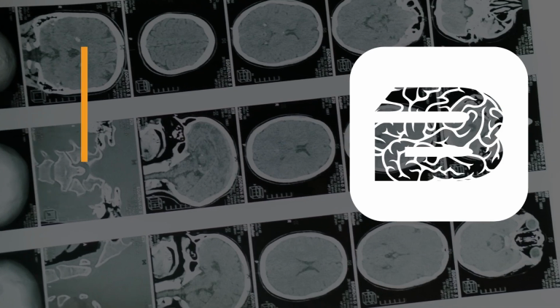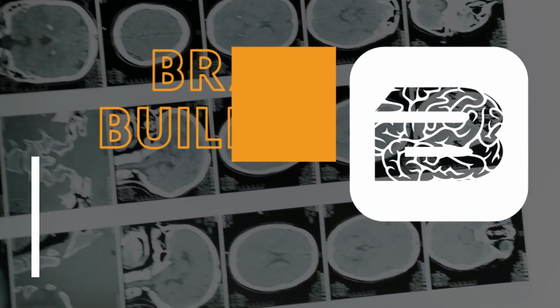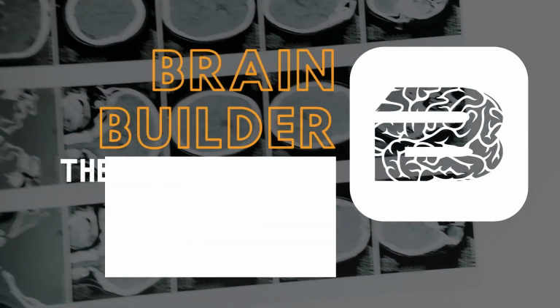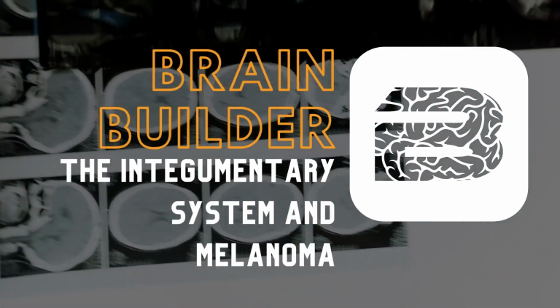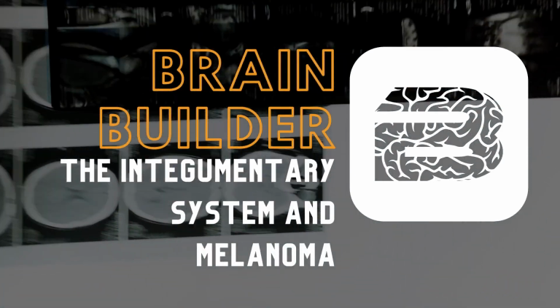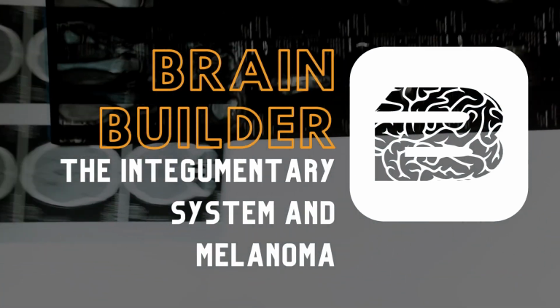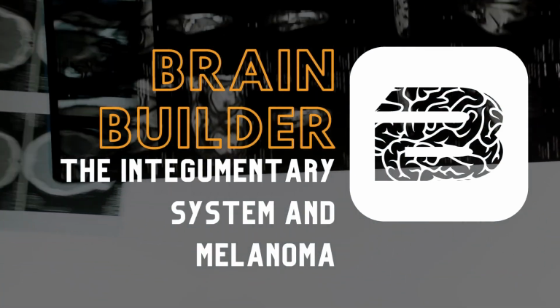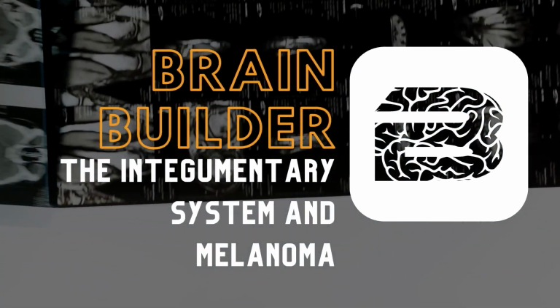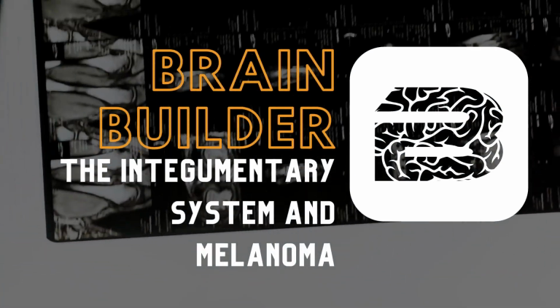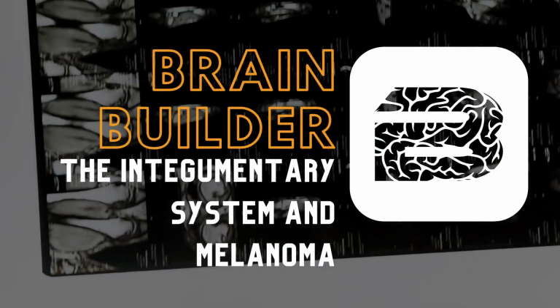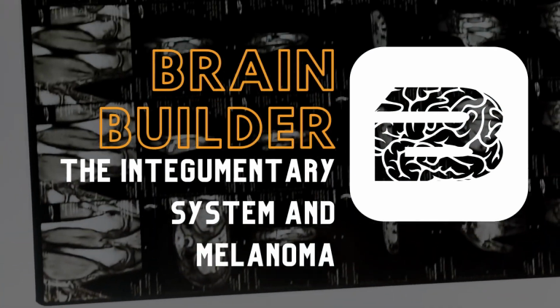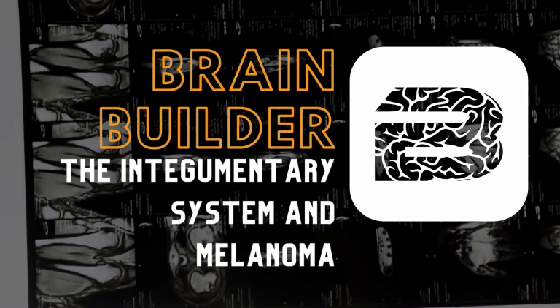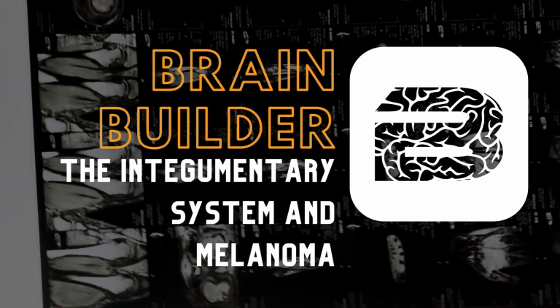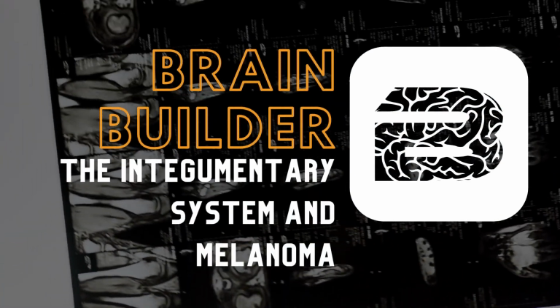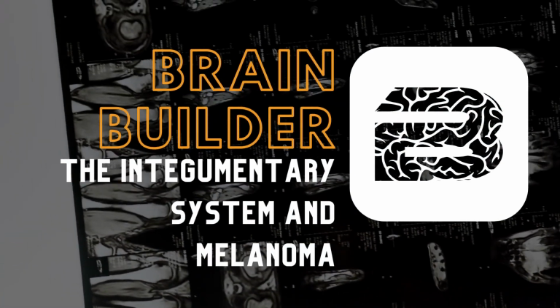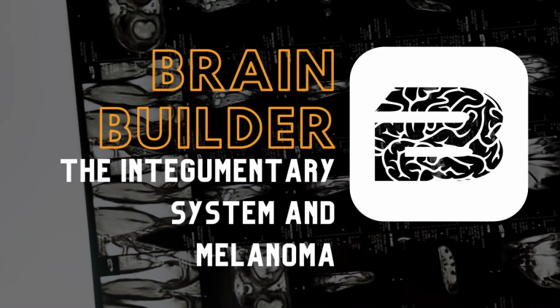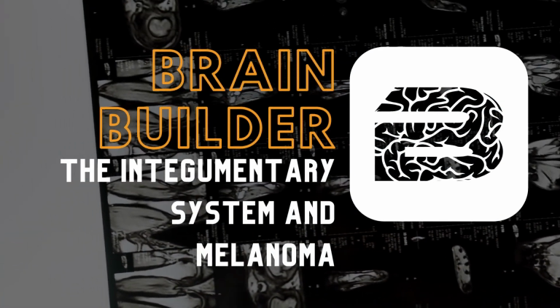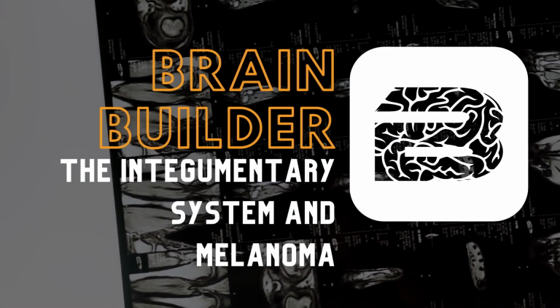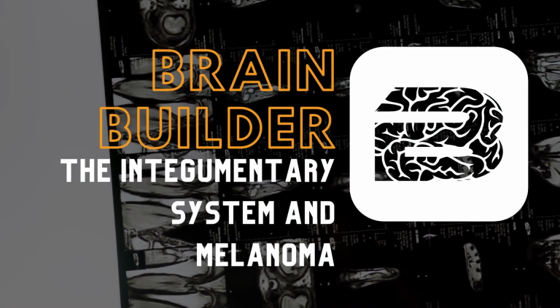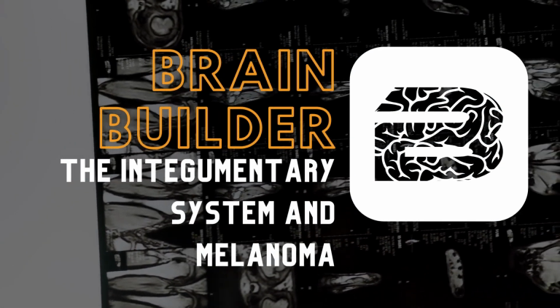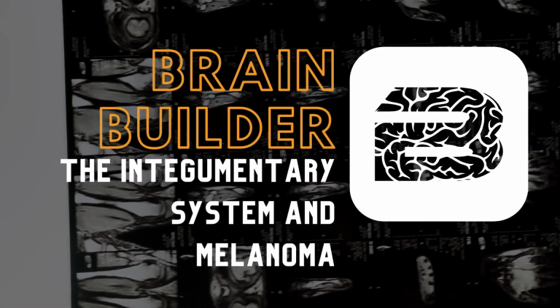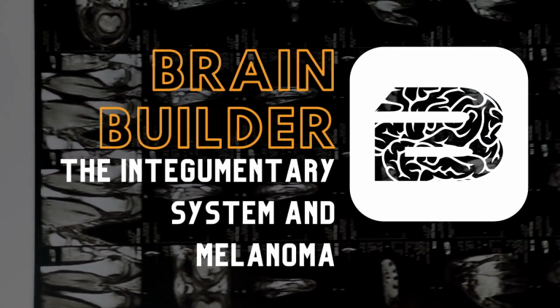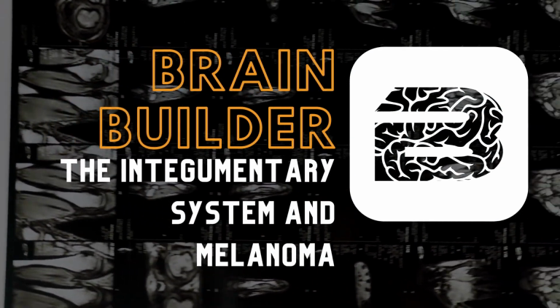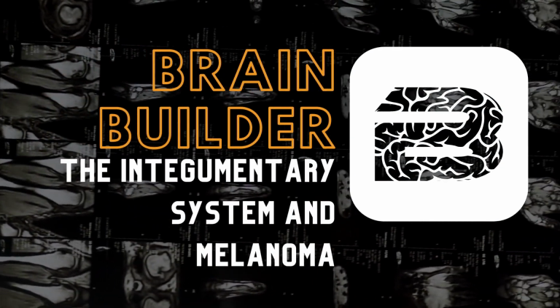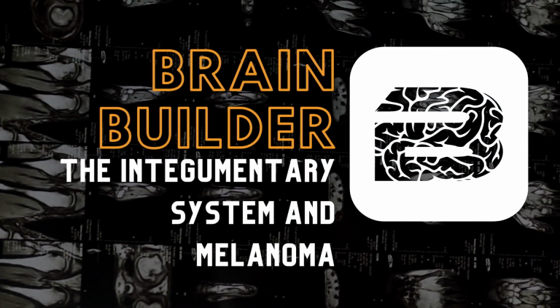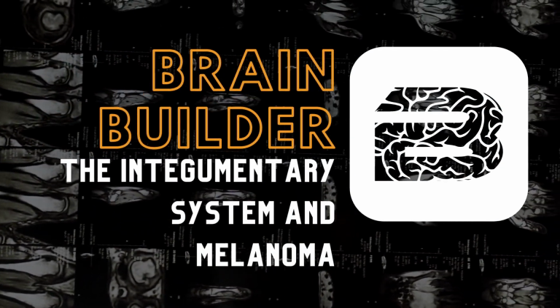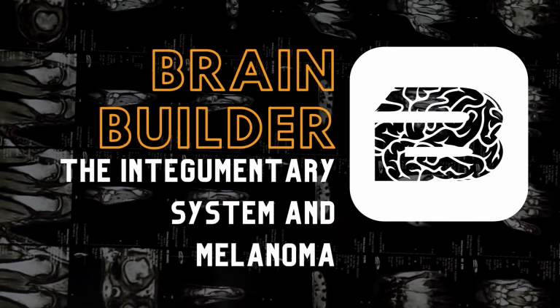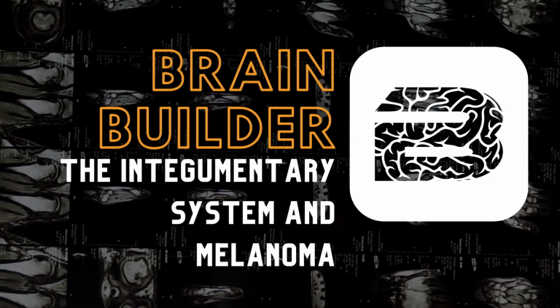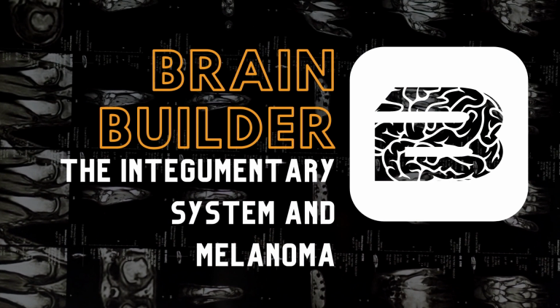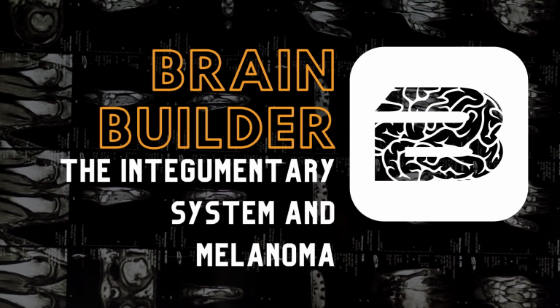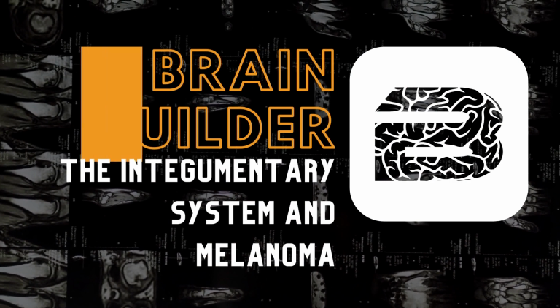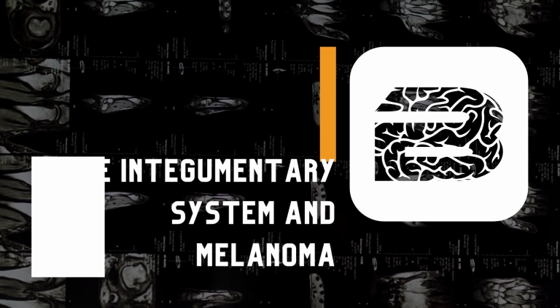Today, we are going to look at a BodyViz Brain Builder about the integumentary system and melanoma.